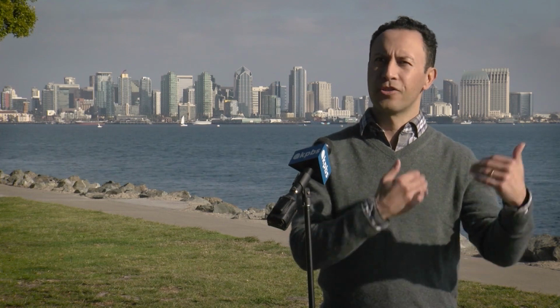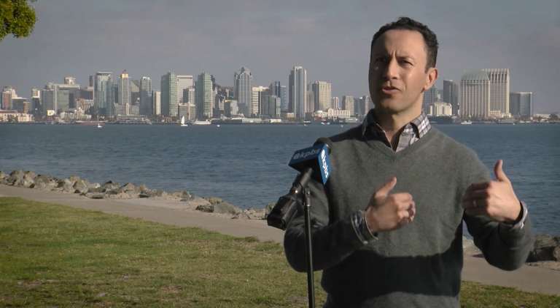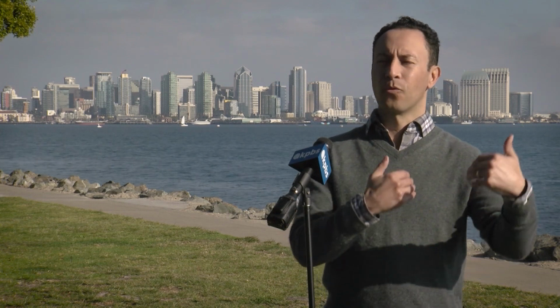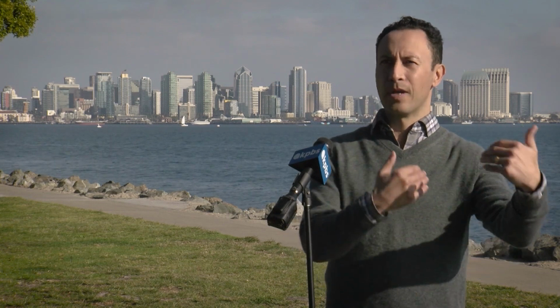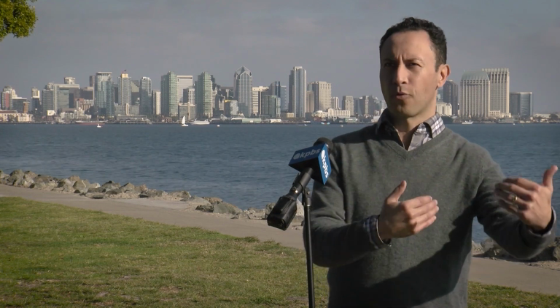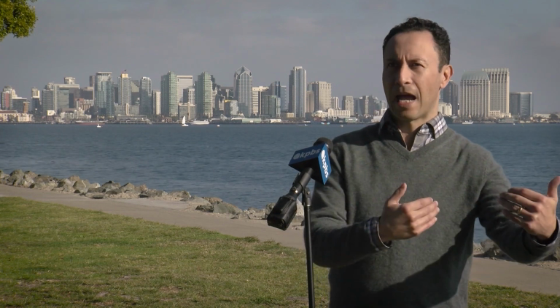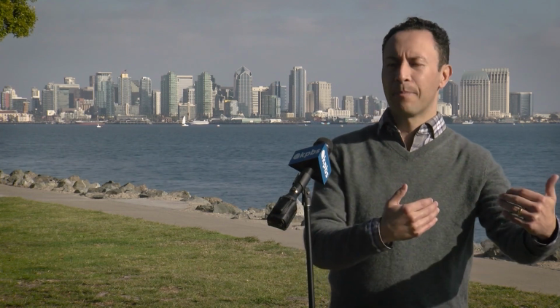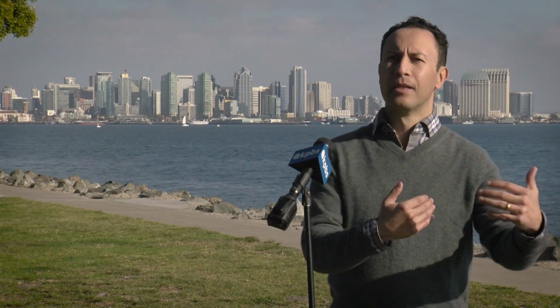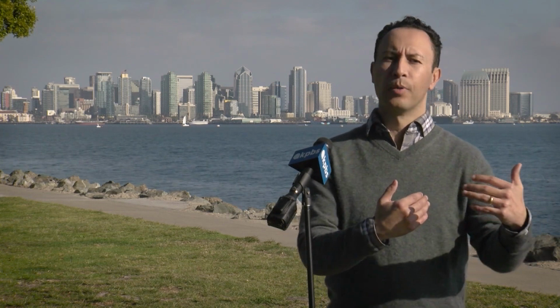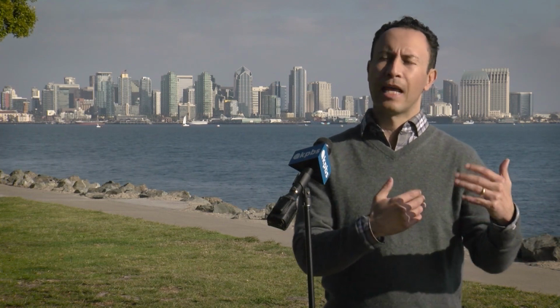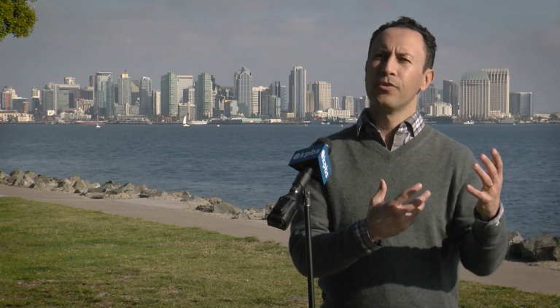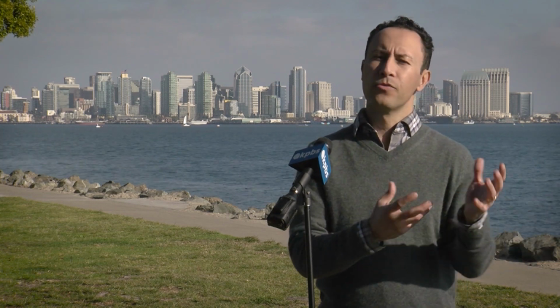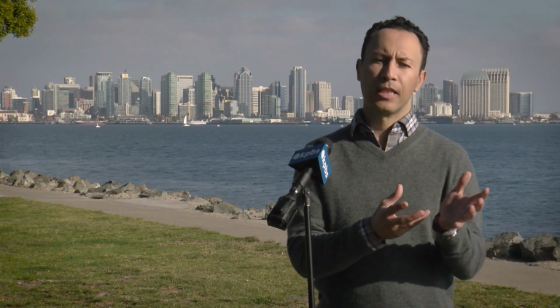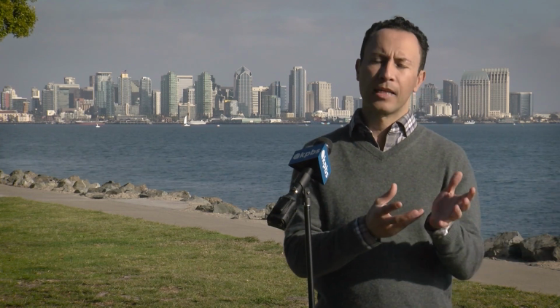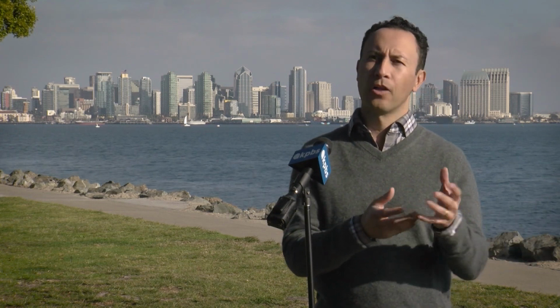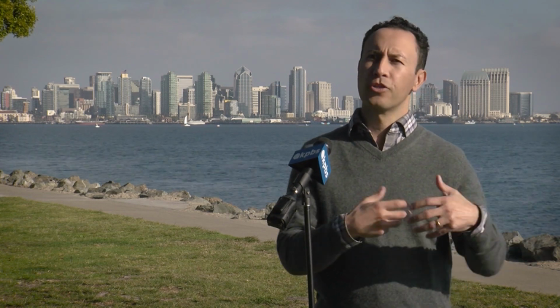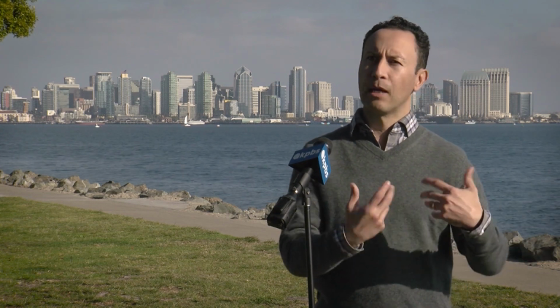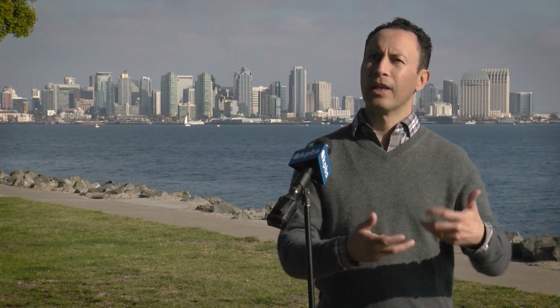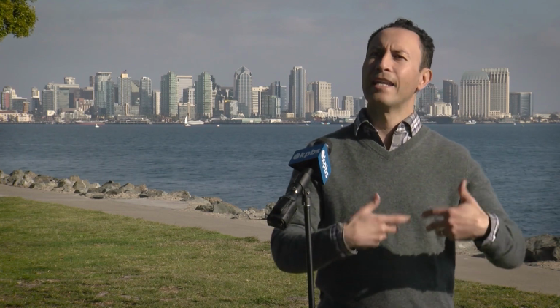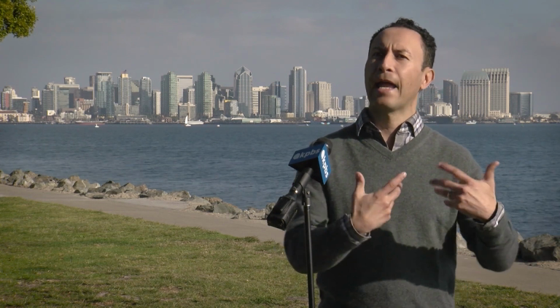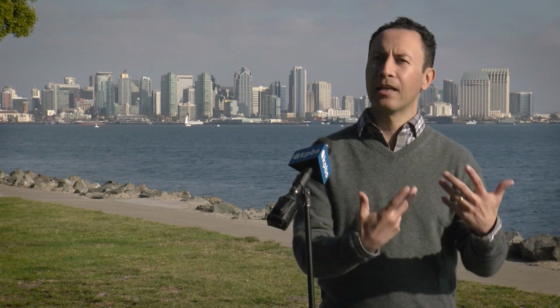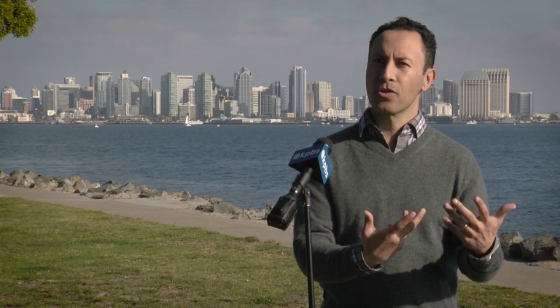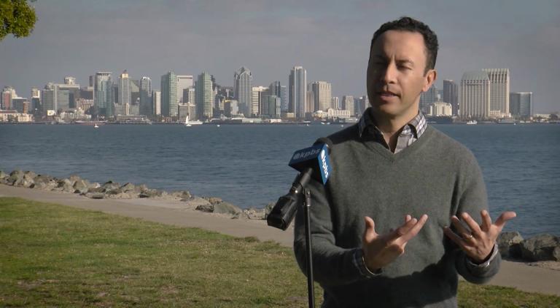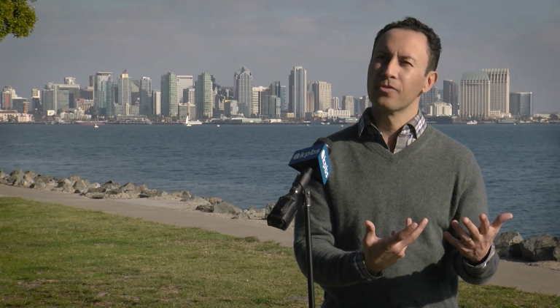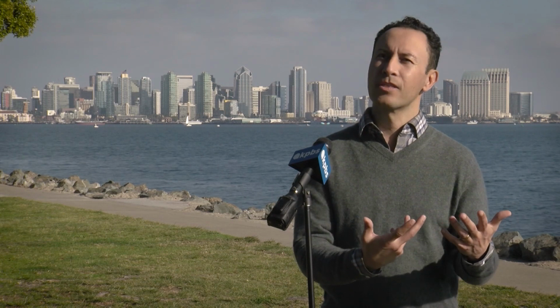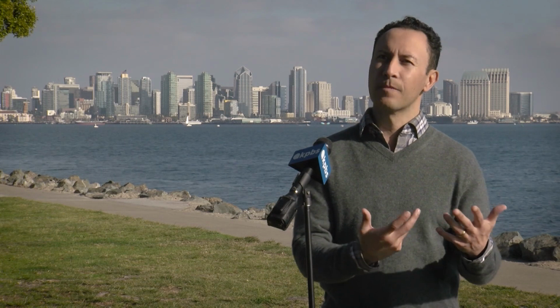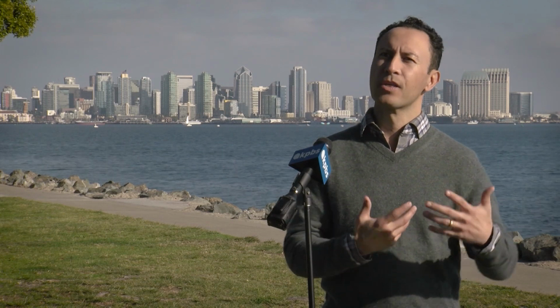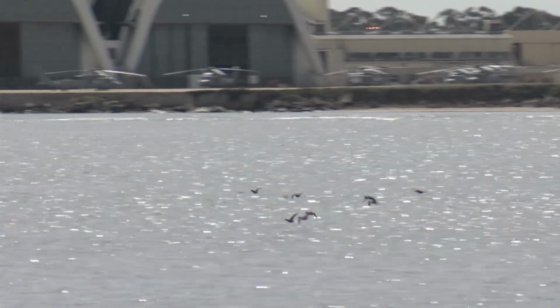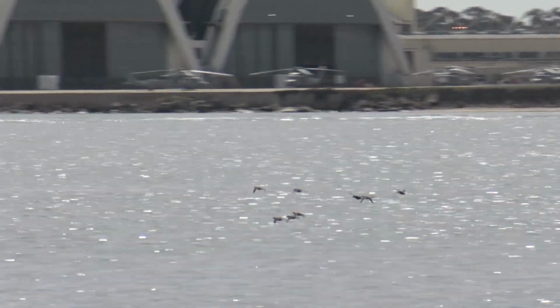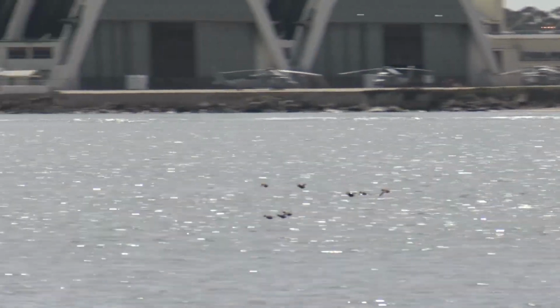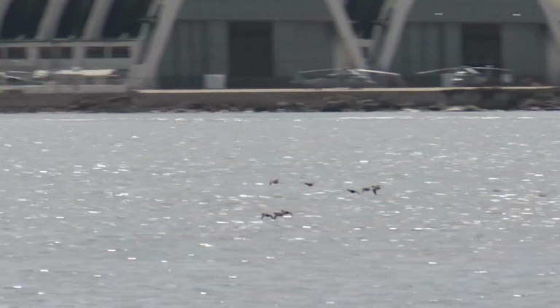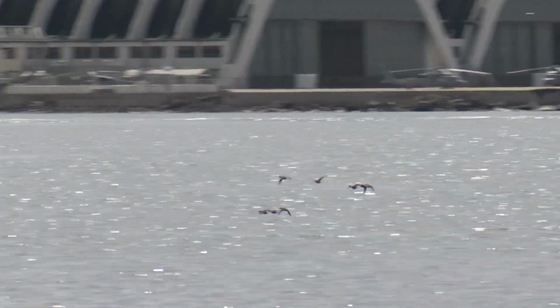Living shorelines will help armor our coastline with non-traditional technology, not just rip-wrap, but now using technology that will enhance our ecosystems along the bay.